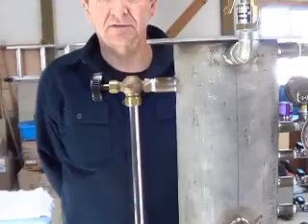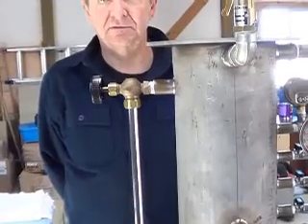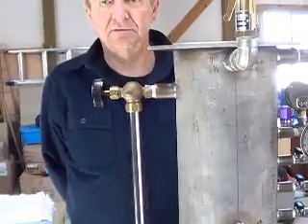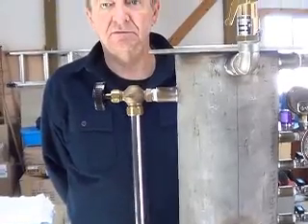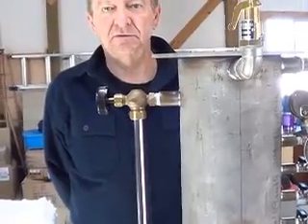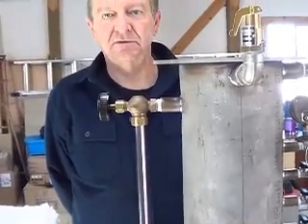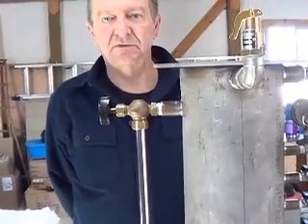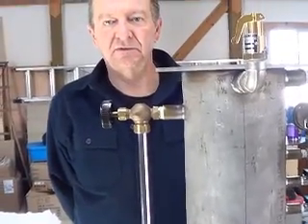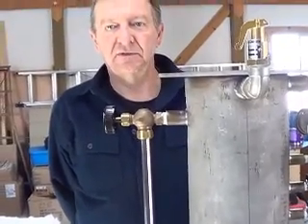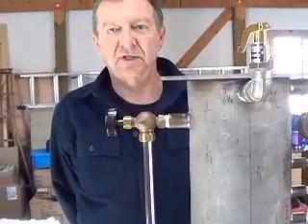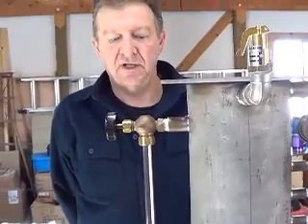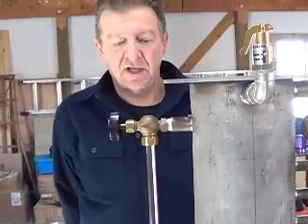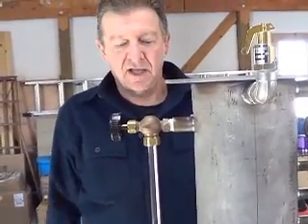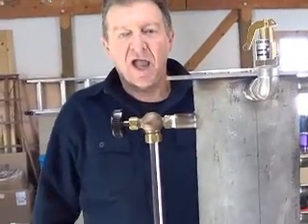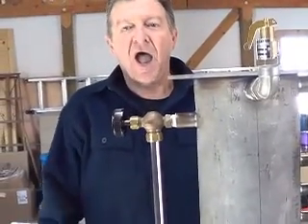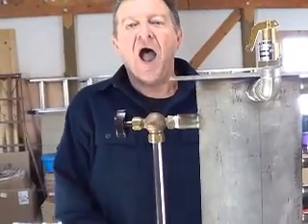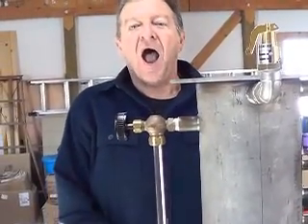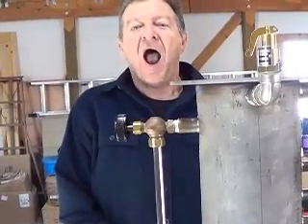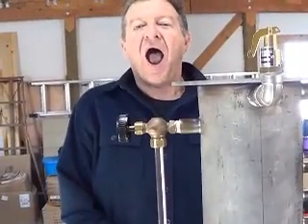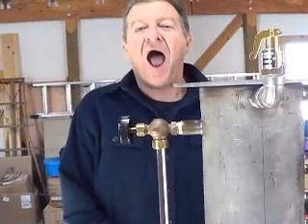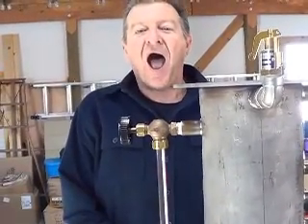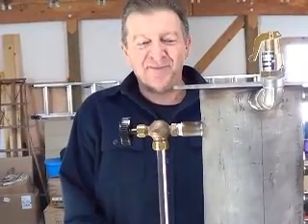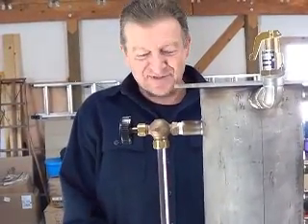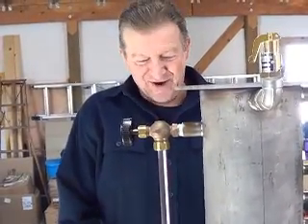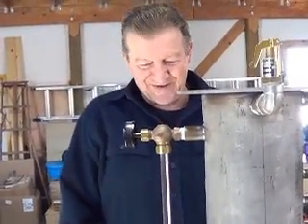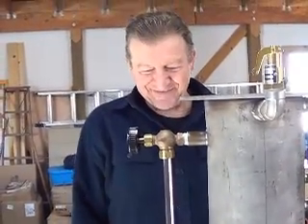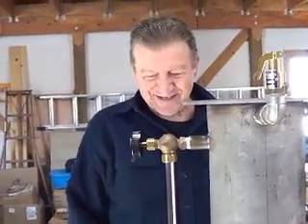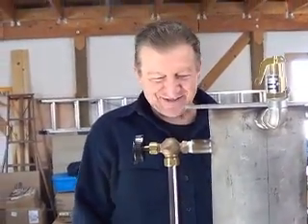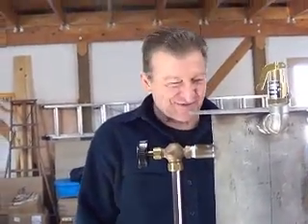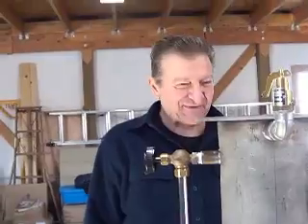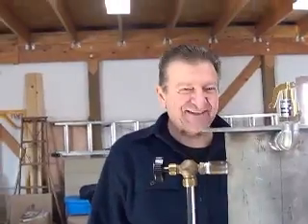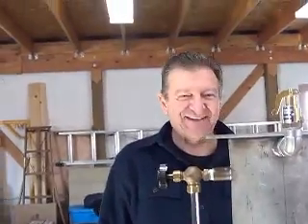I don't want to interrupt you, but could you use a different finger? Some of my viewers are very sensitive. I'm sorry, because I used the wrong finger.